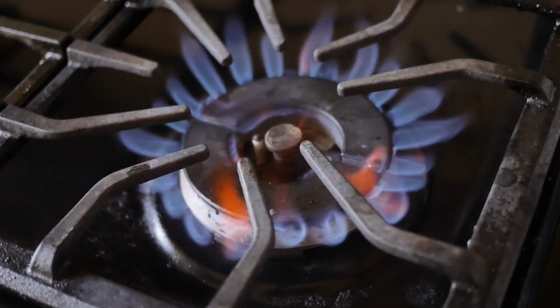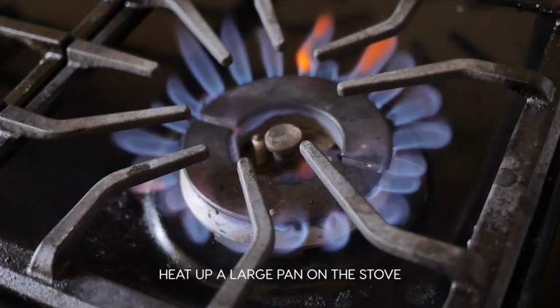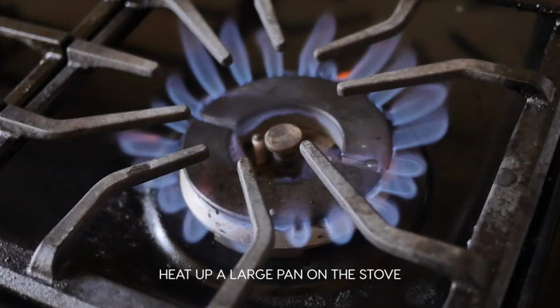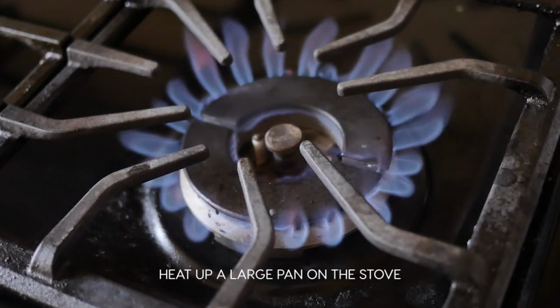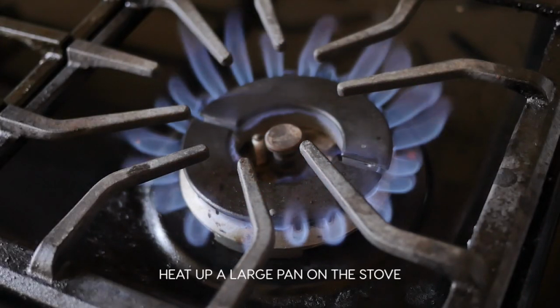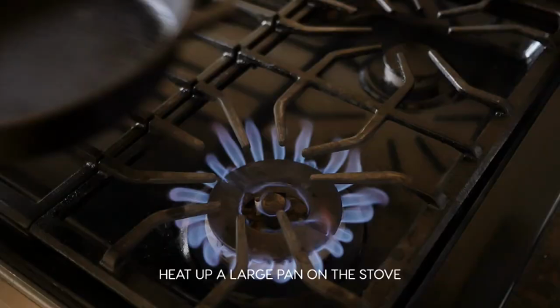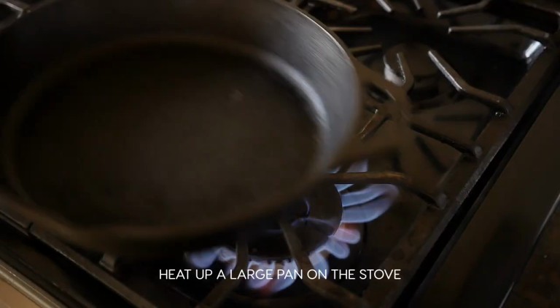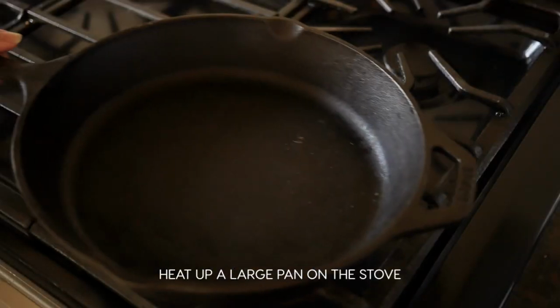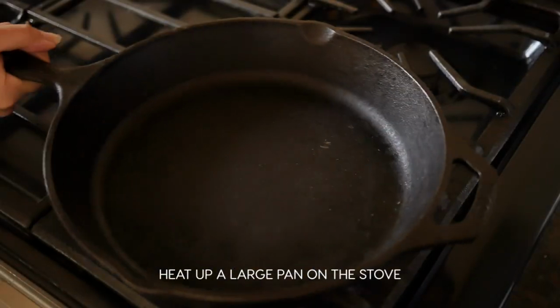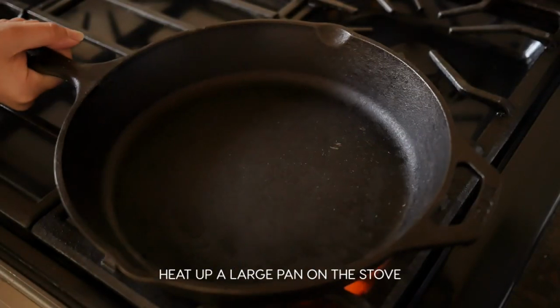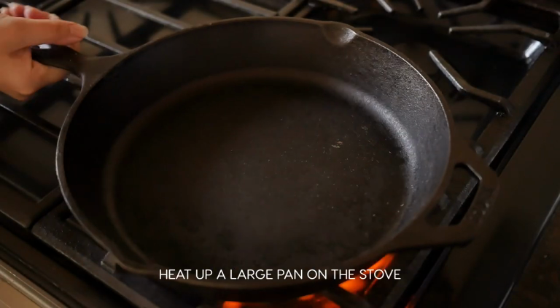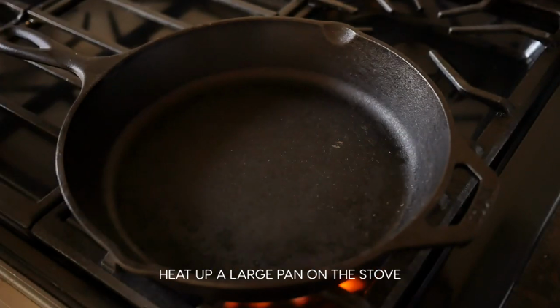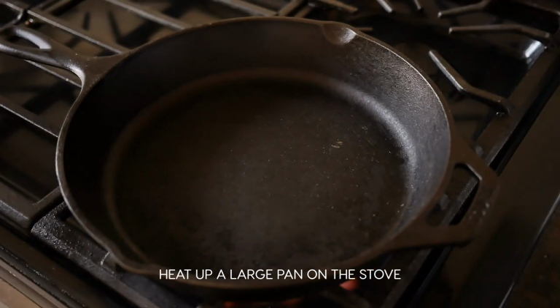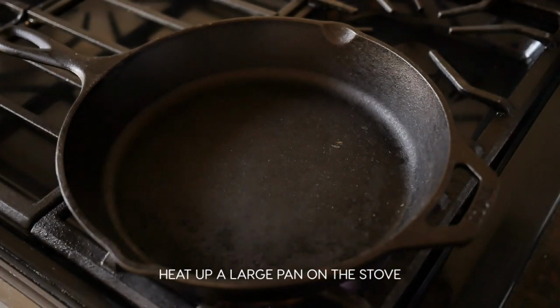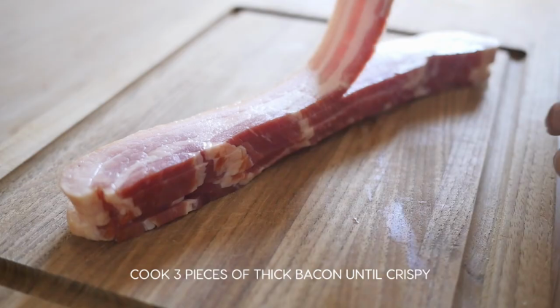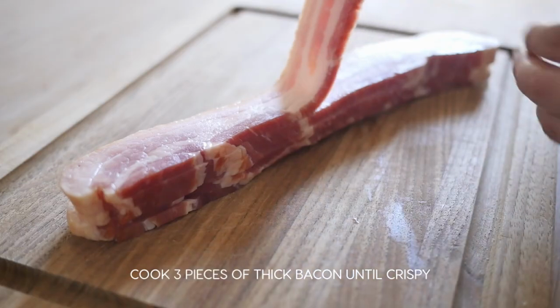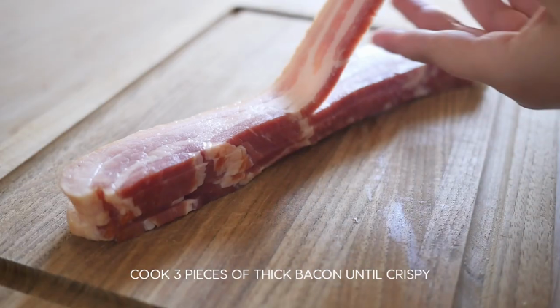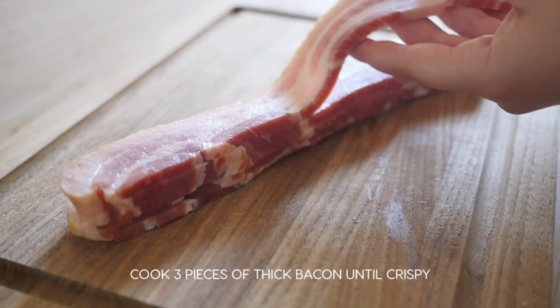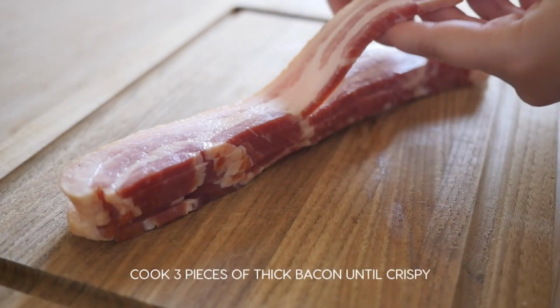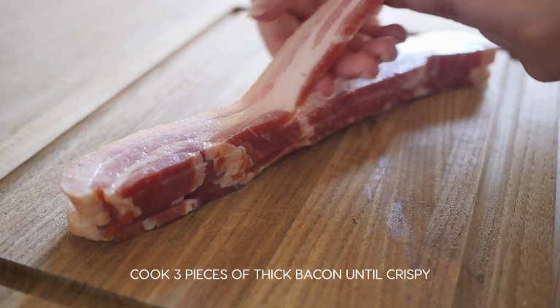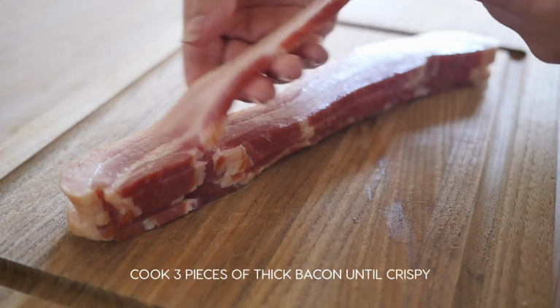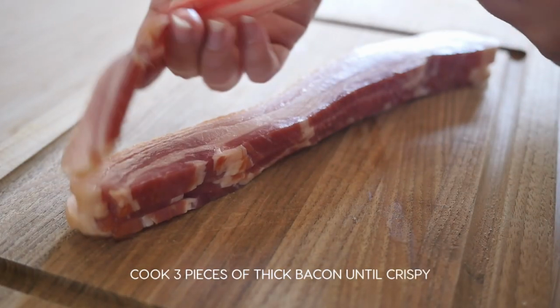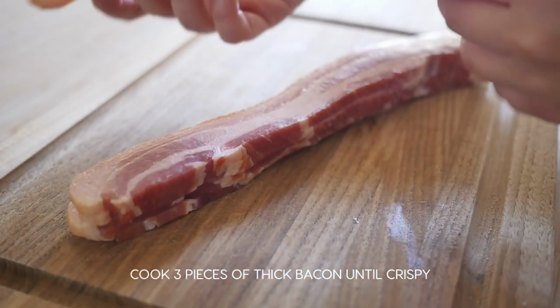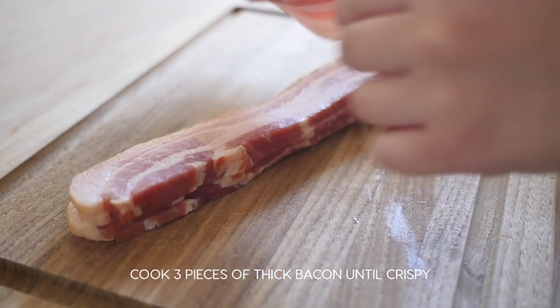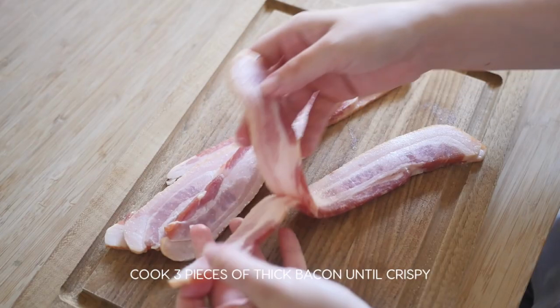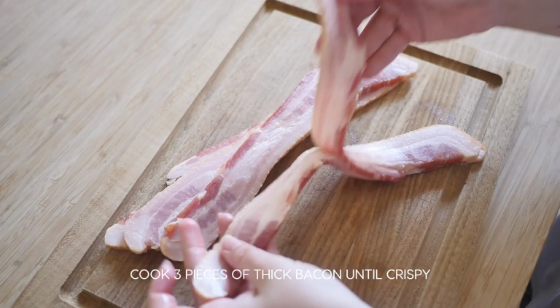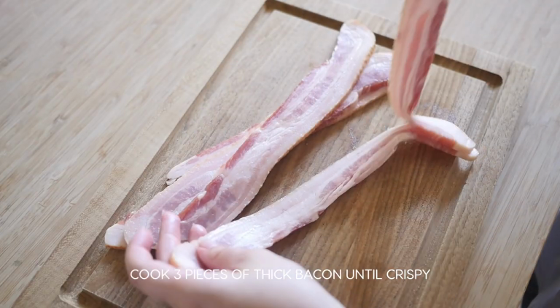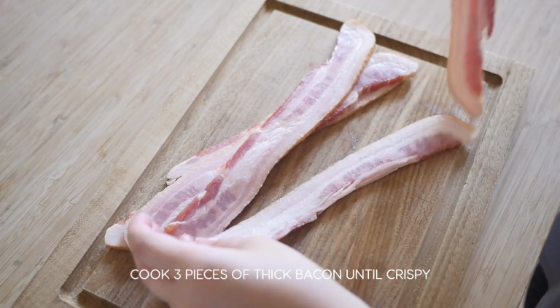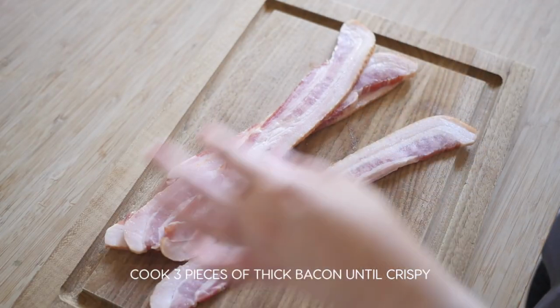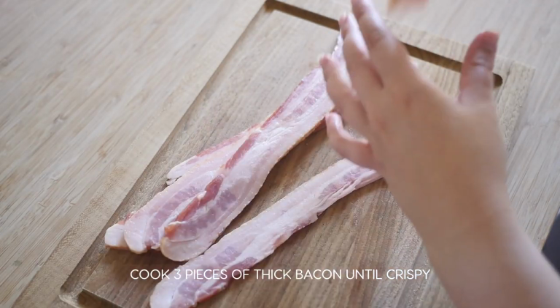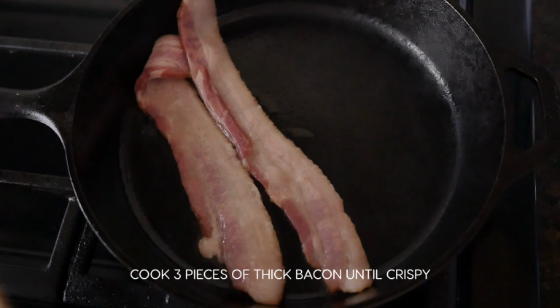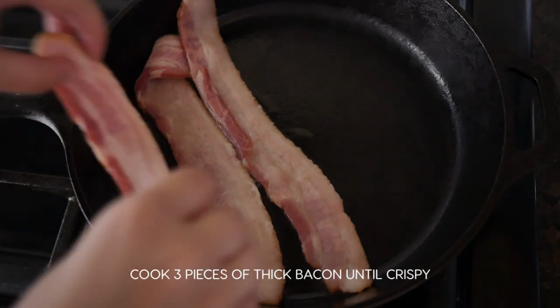Heat up a large pan on the stove. Cook three pieces of thick cut bacon until crispy on both sides.